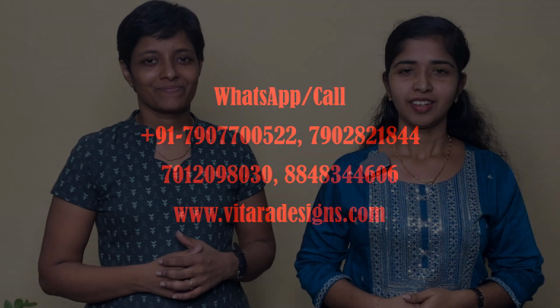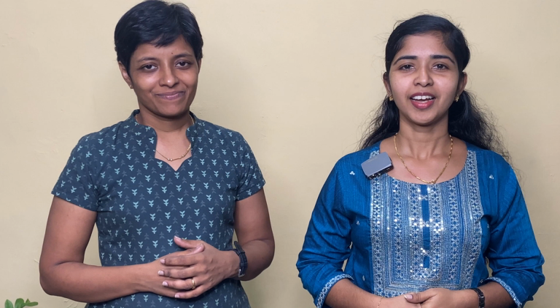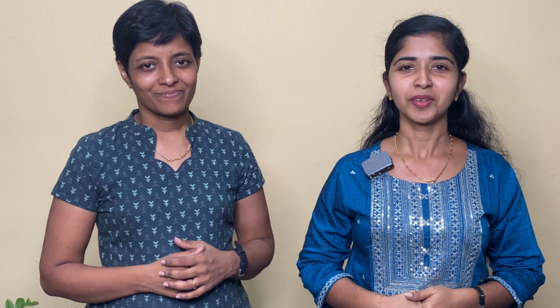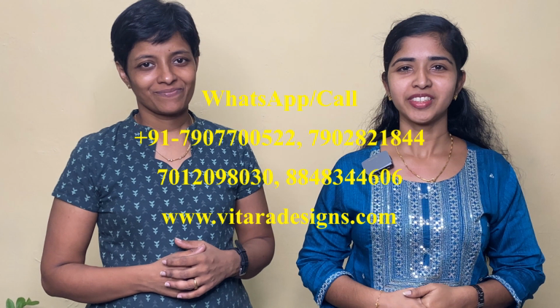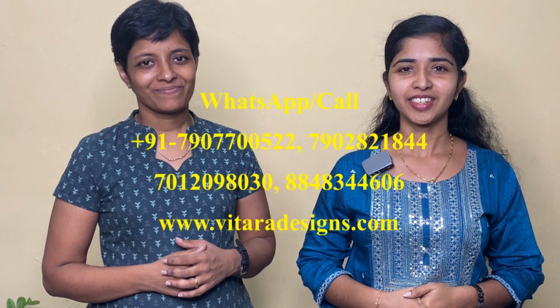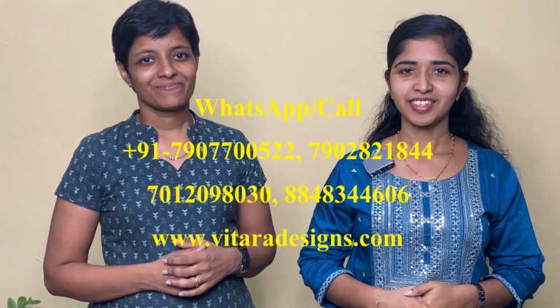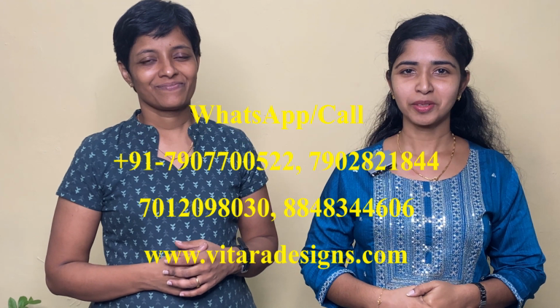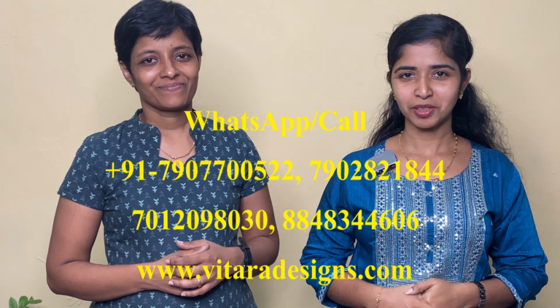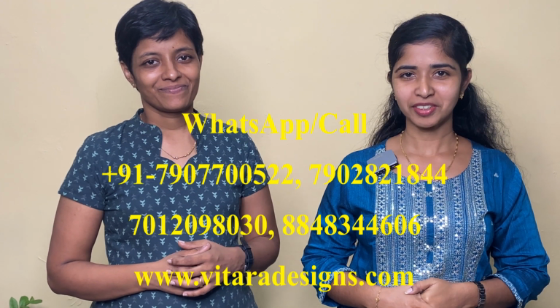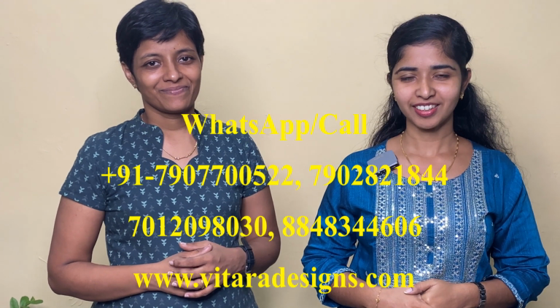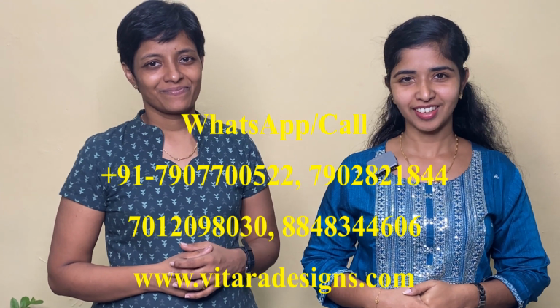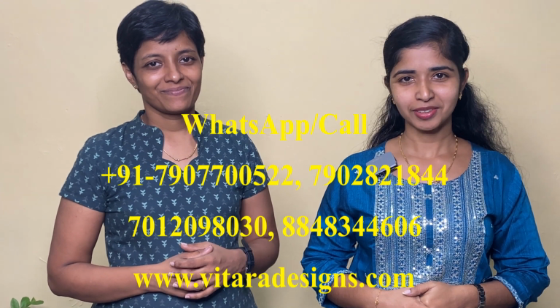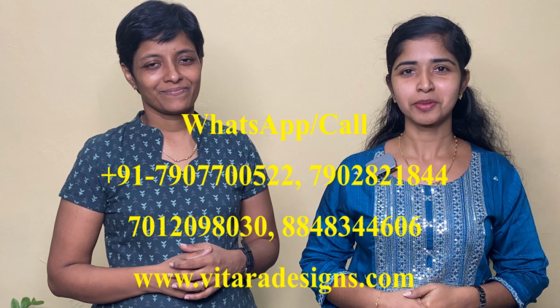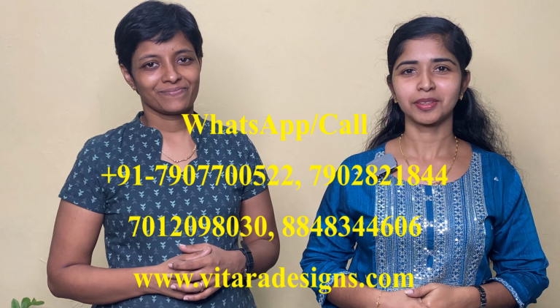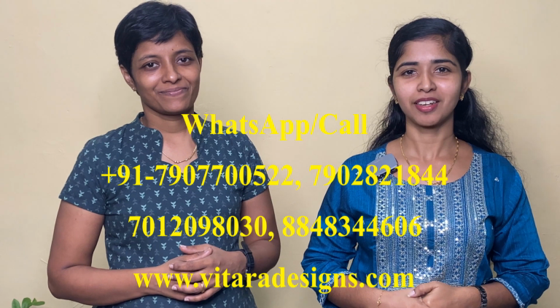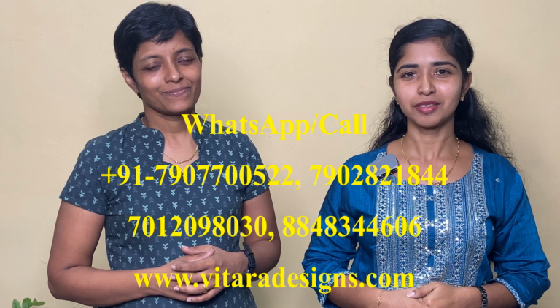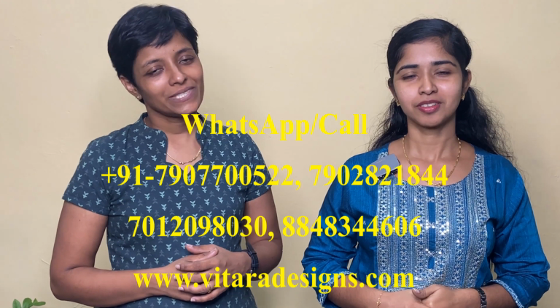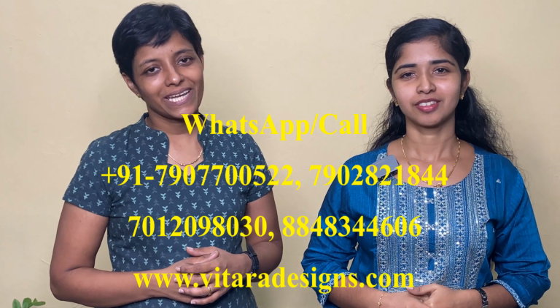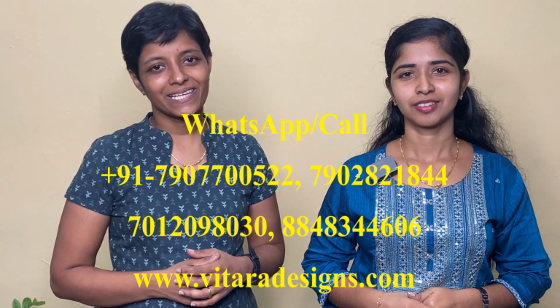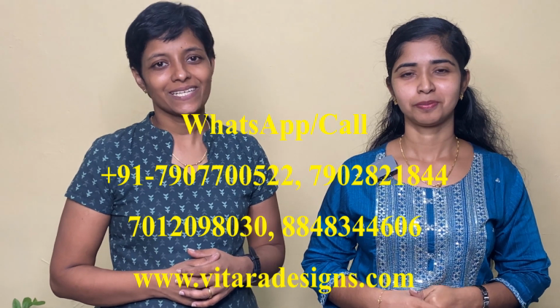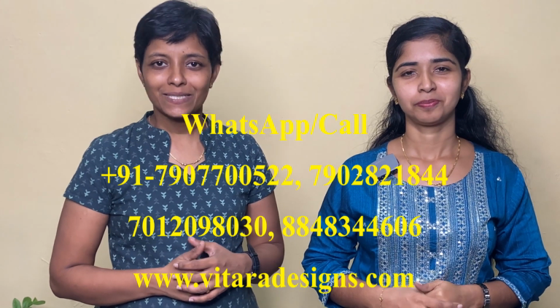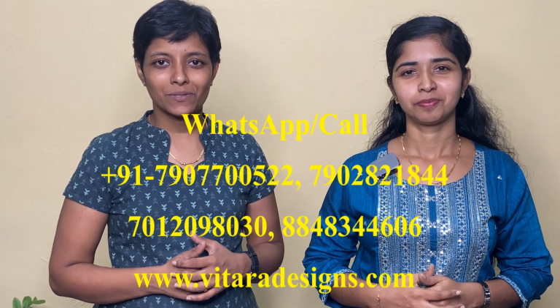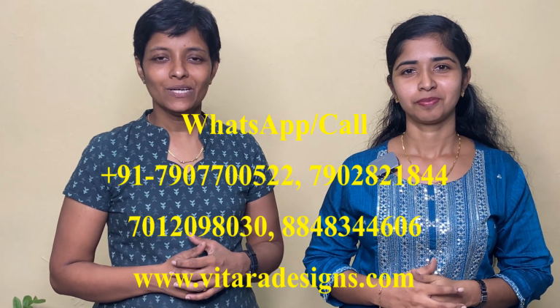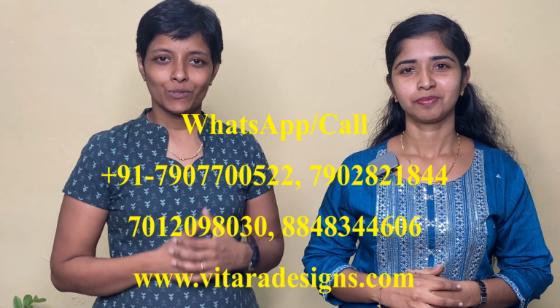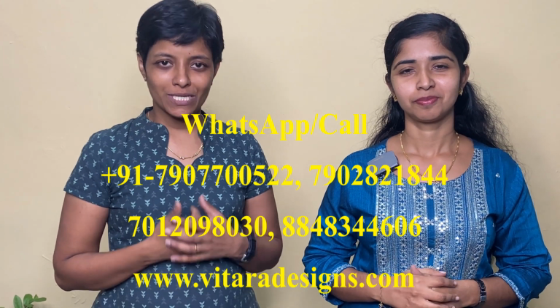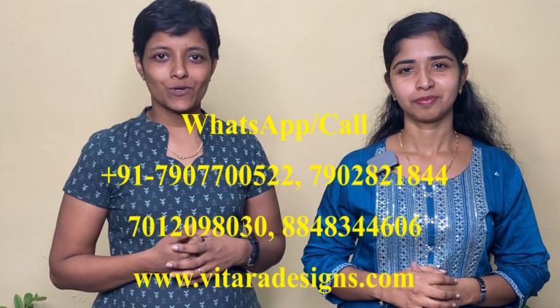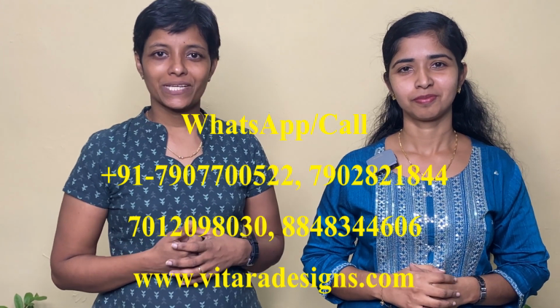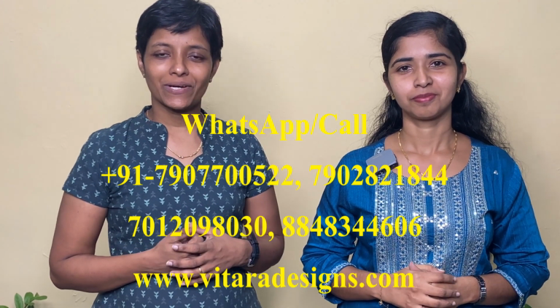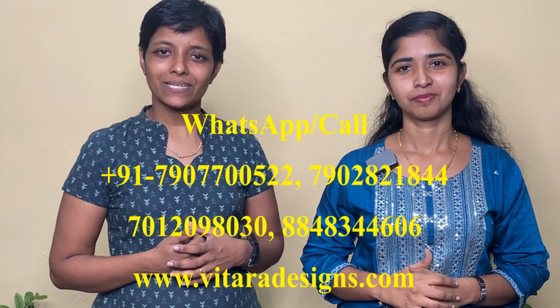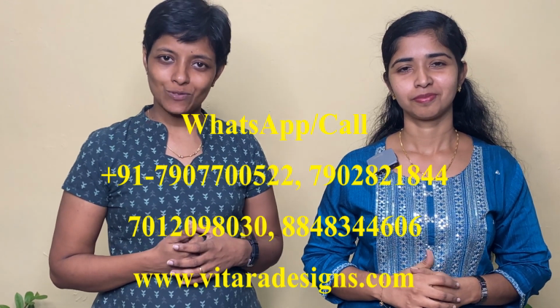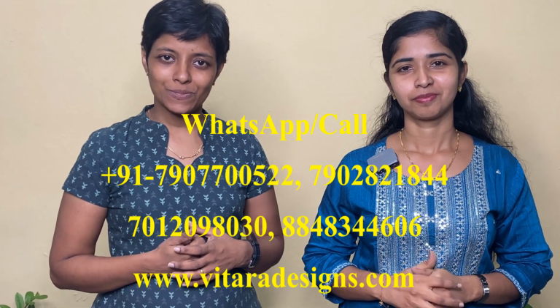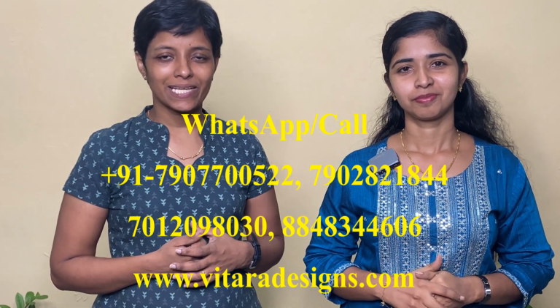Hello everyone, welcome to the video. My name is Anju. Today we are going to show some silk sarees.